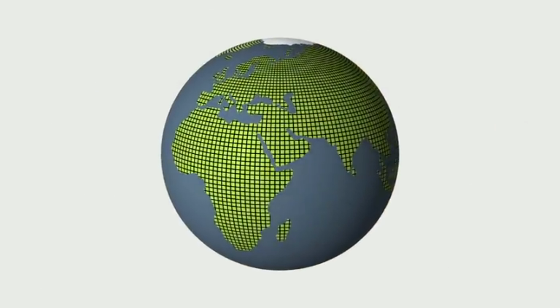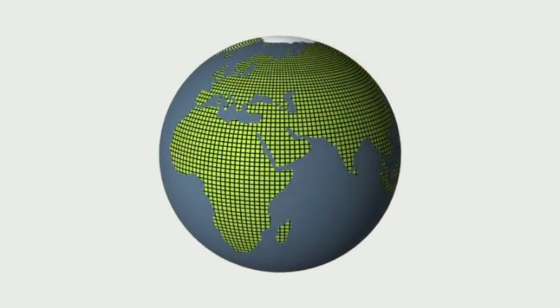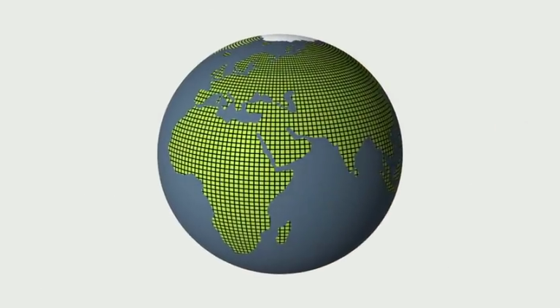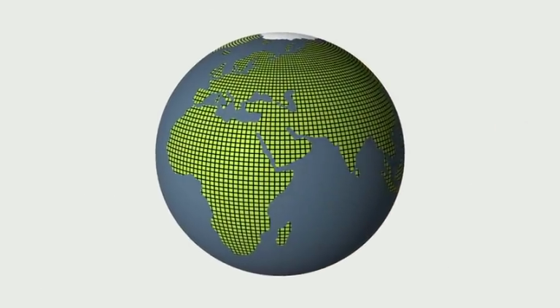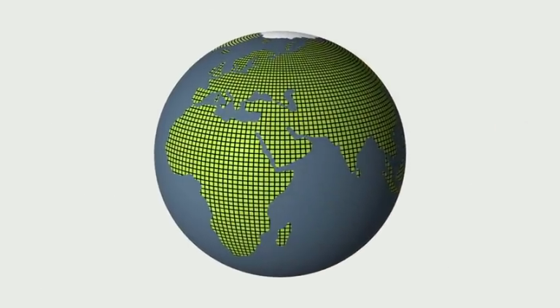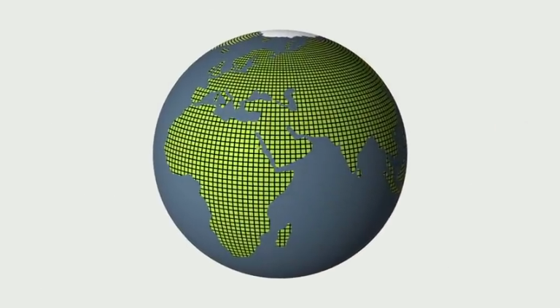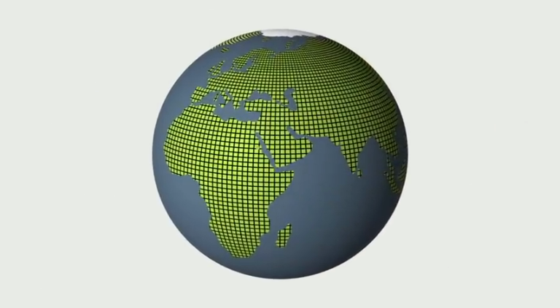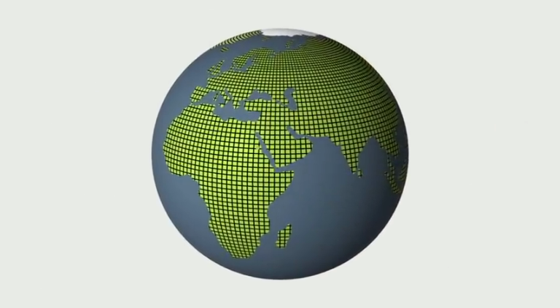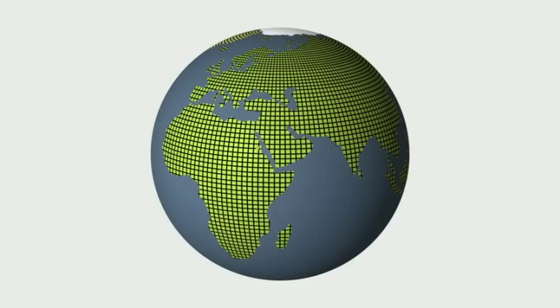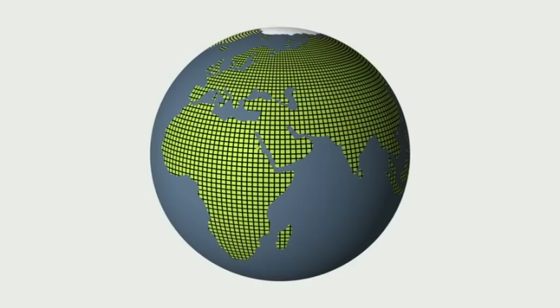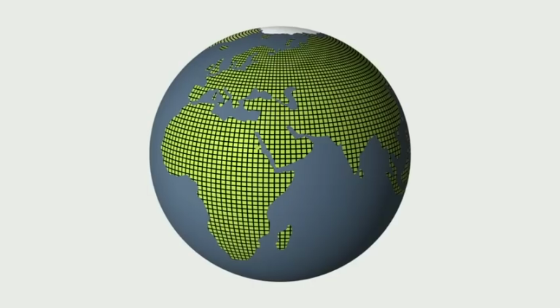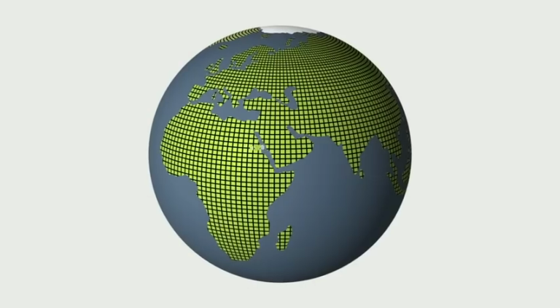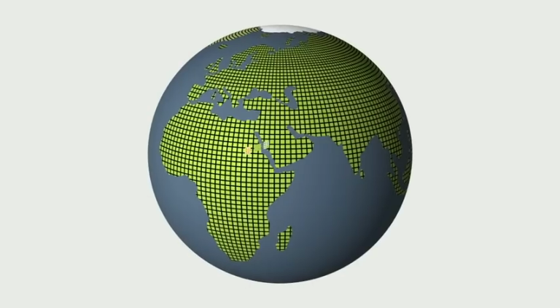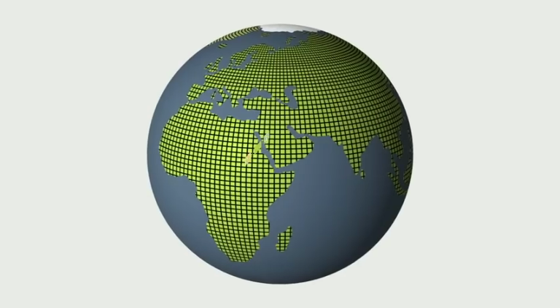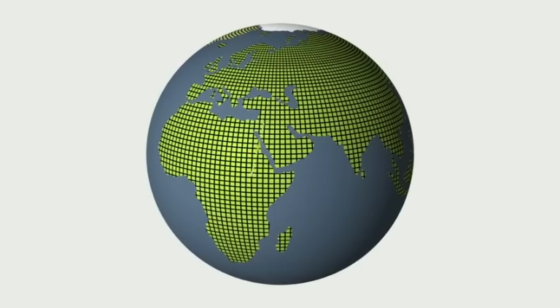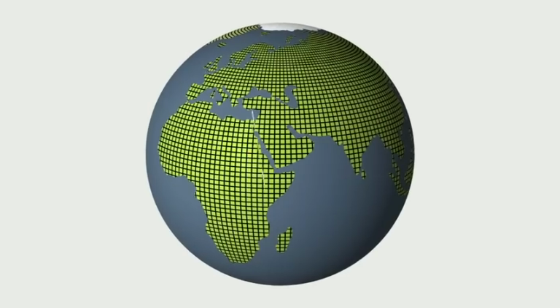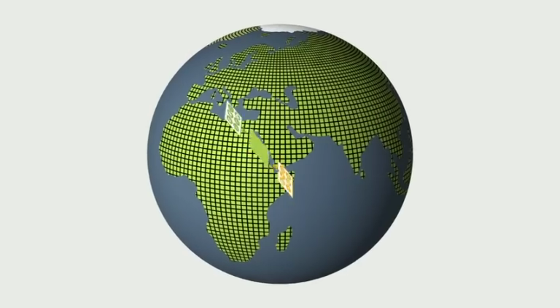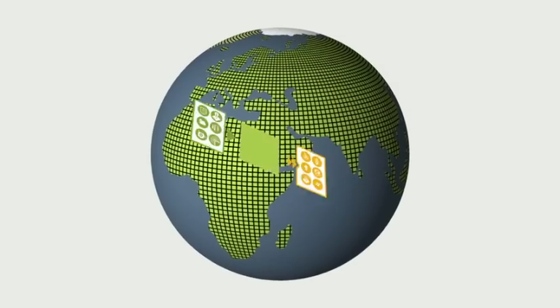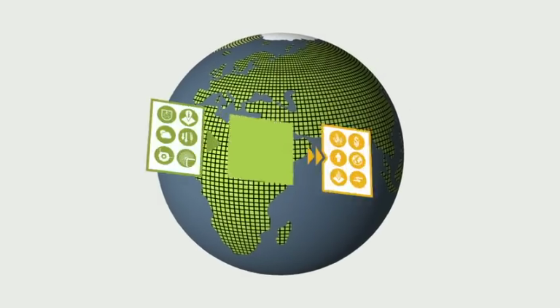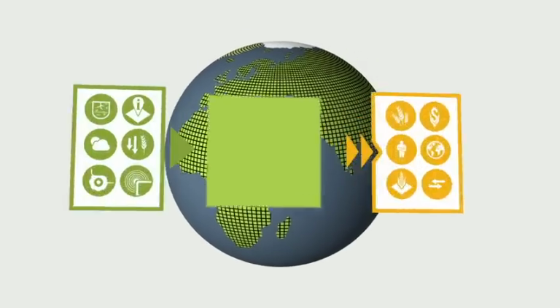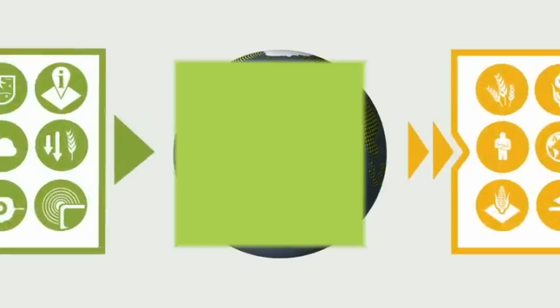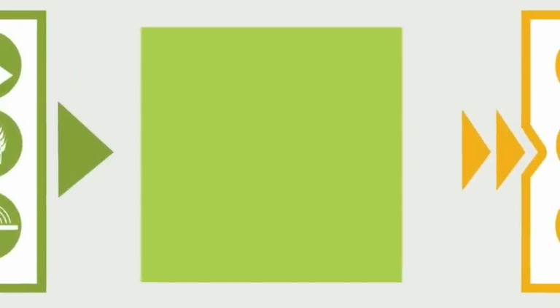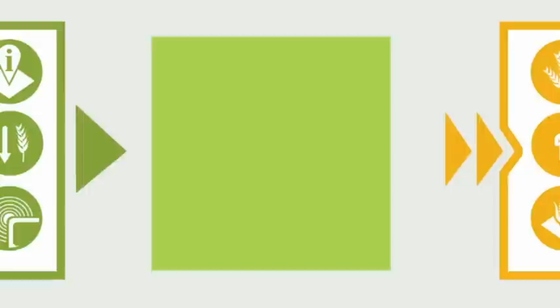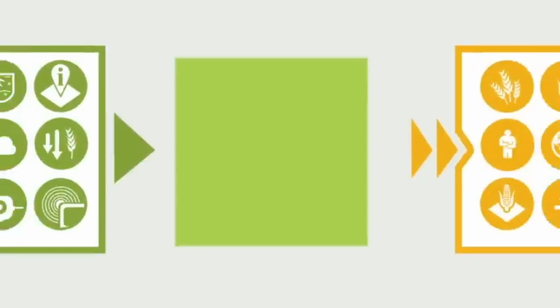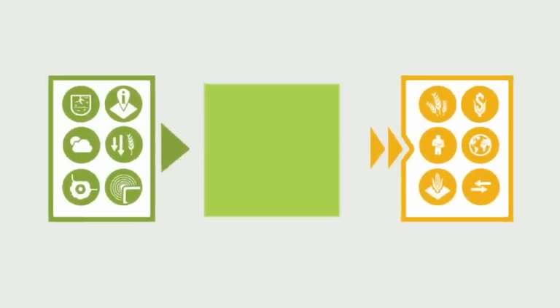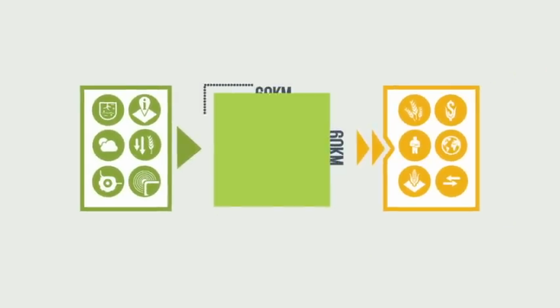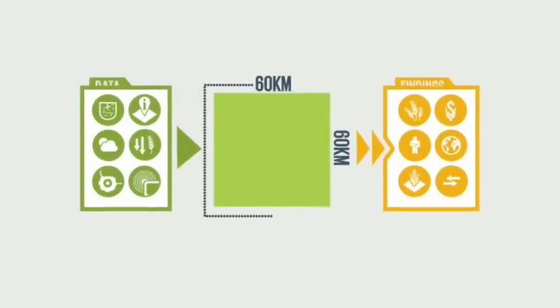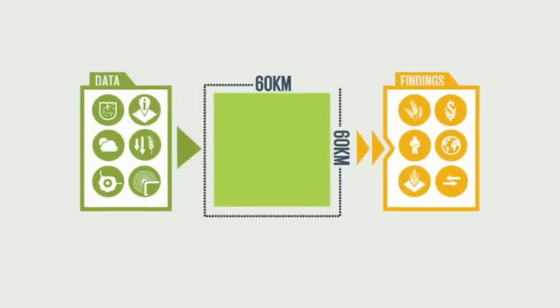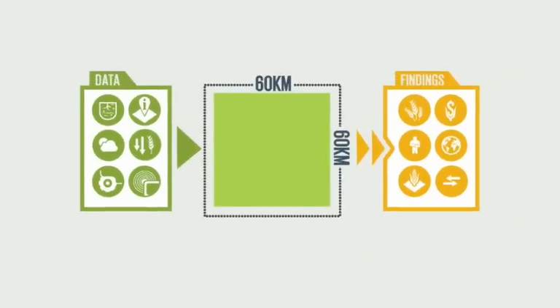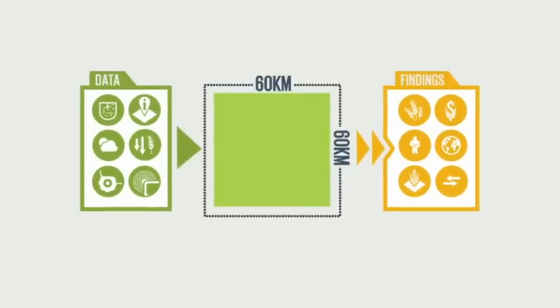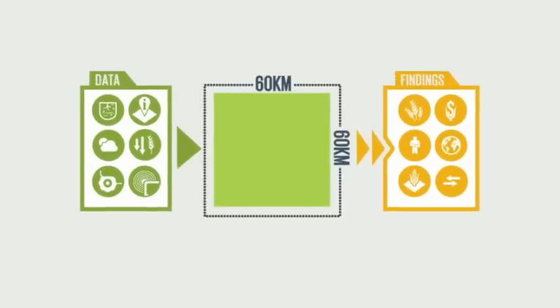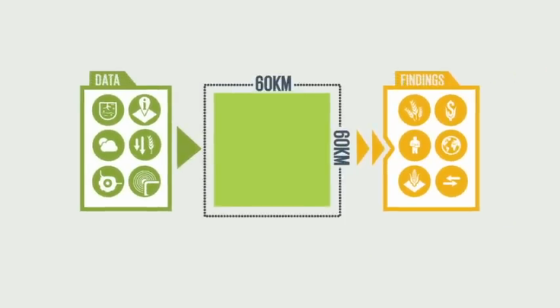The study's groundbreaking model divided the world into over 21,000 cells and finds which technologies work best globally, regionally and locally.